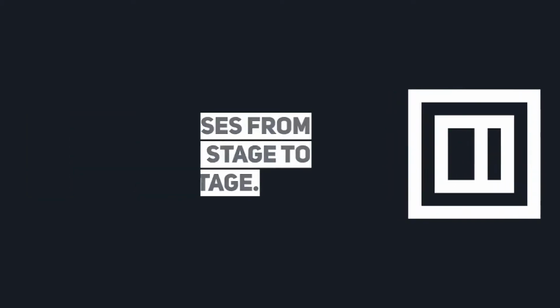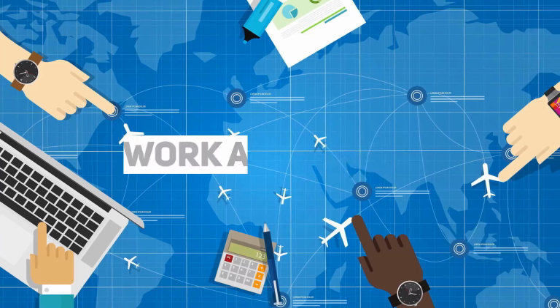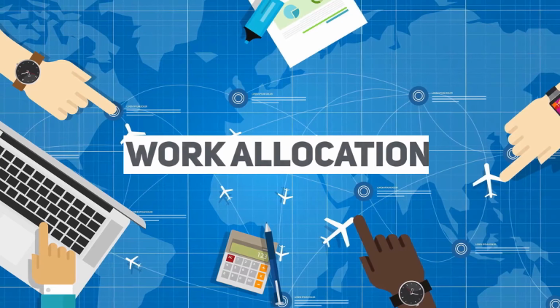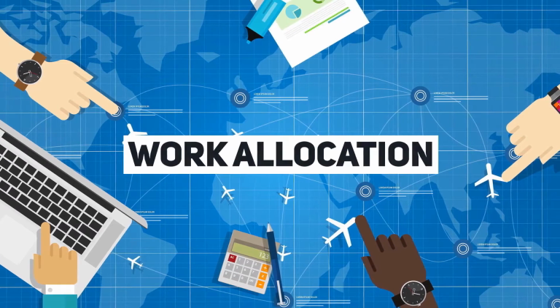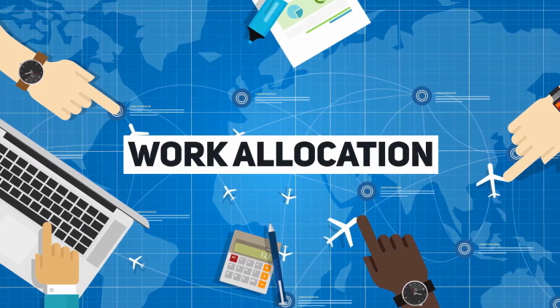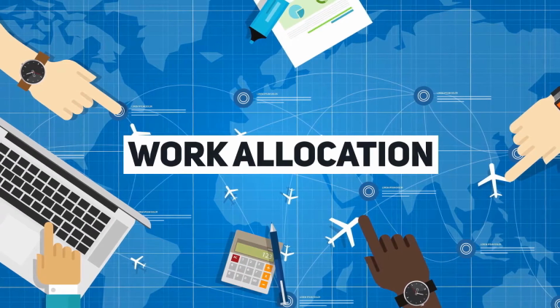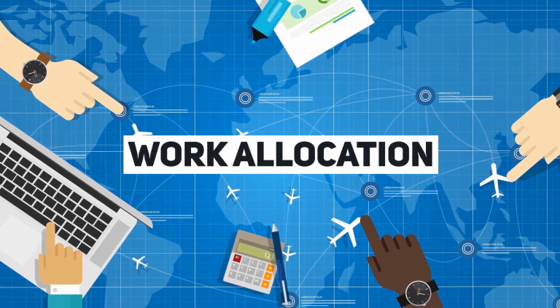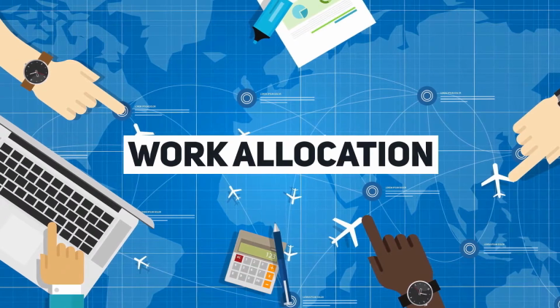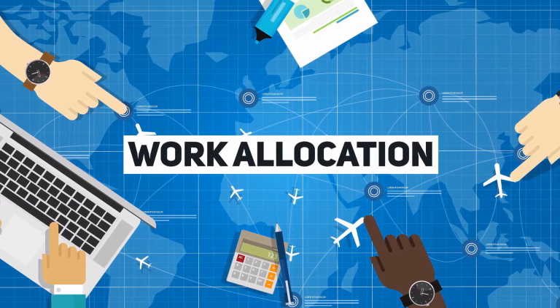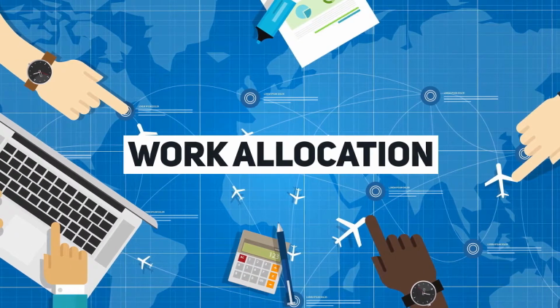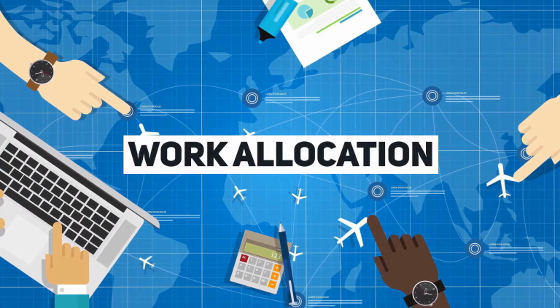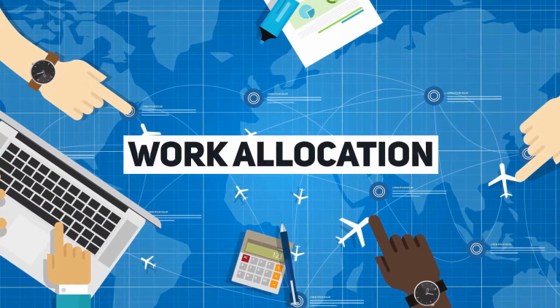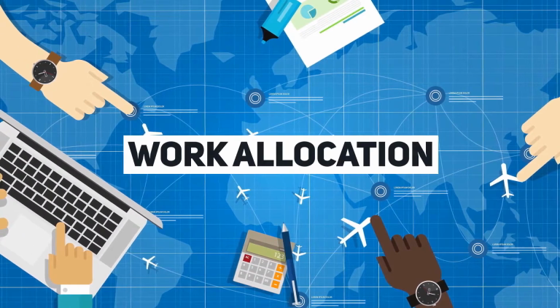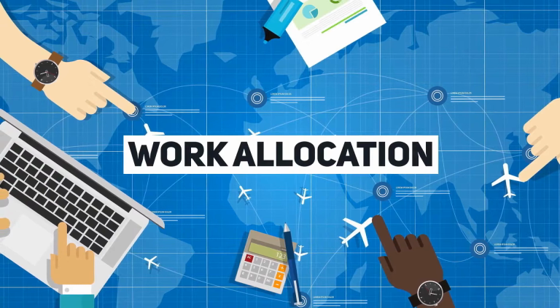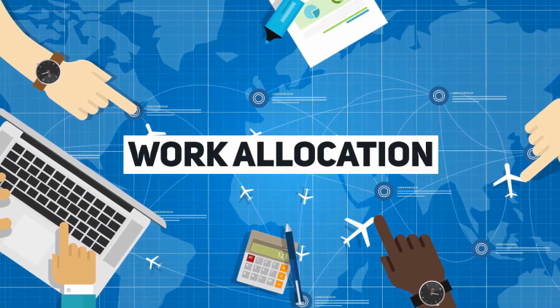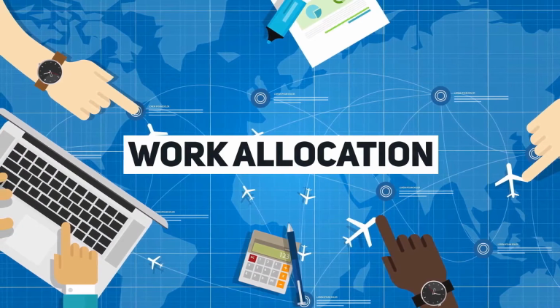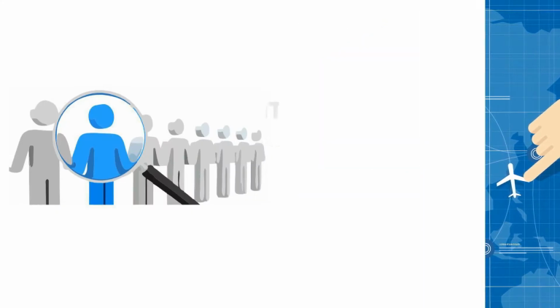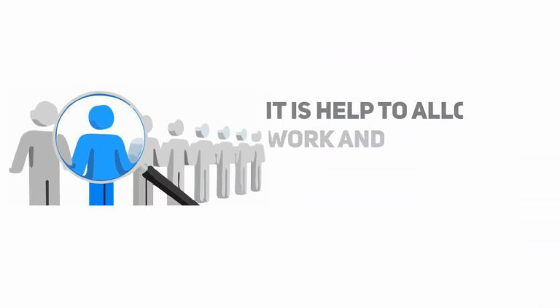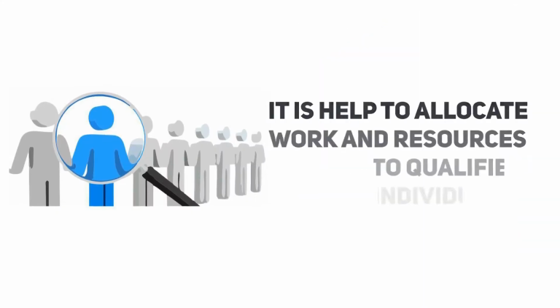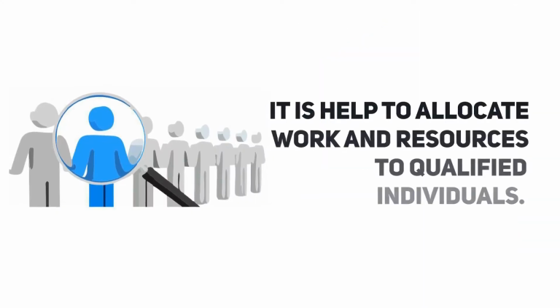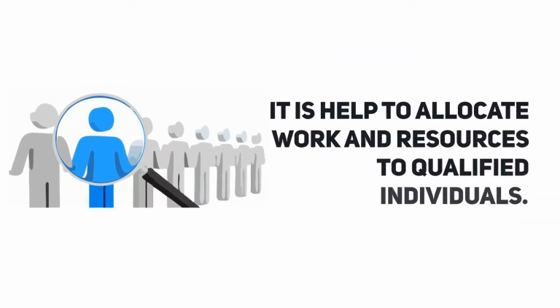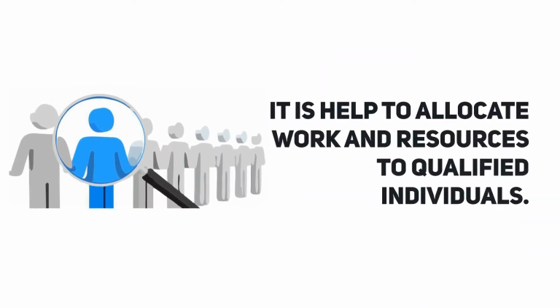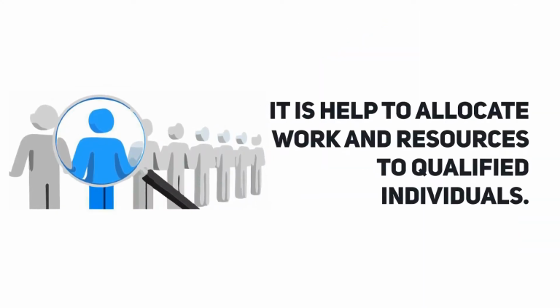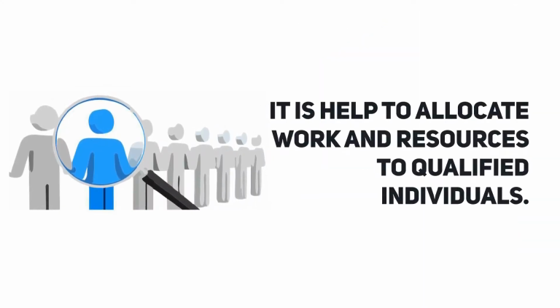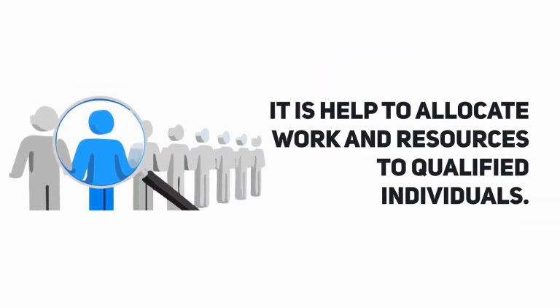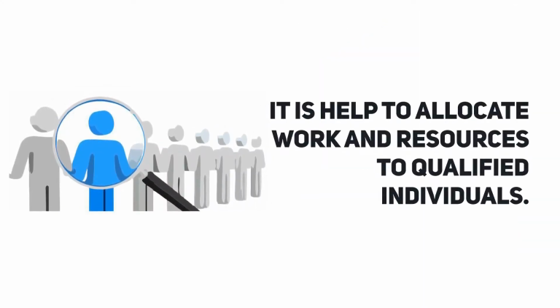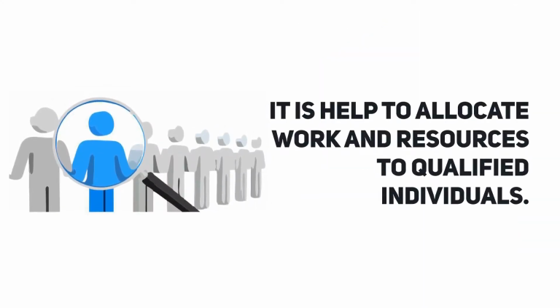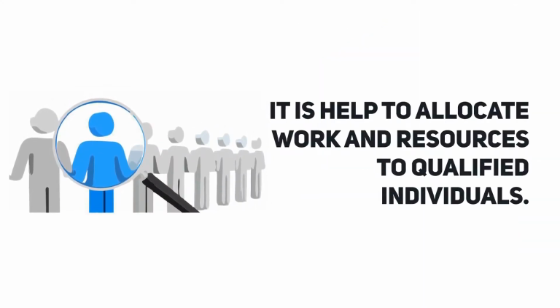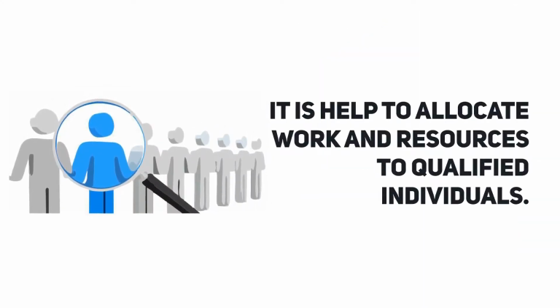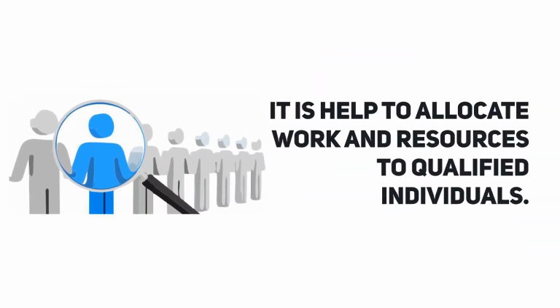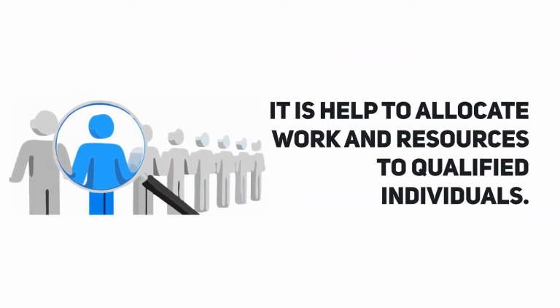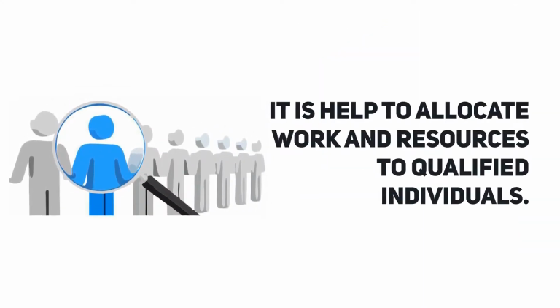Work Allocation: it helps to allocate work and resources to qualified individuals.